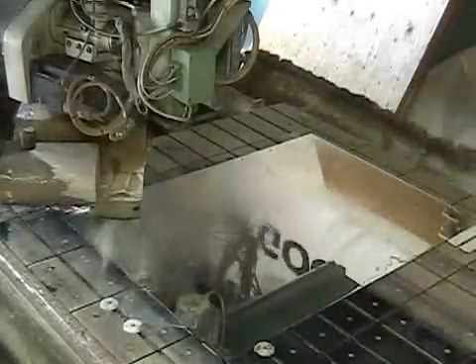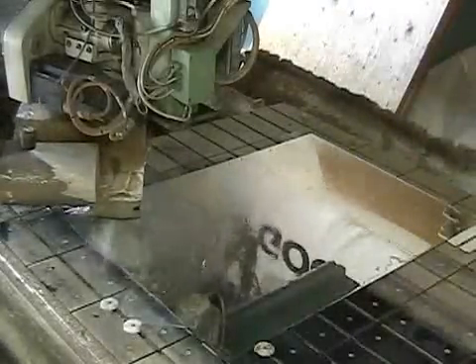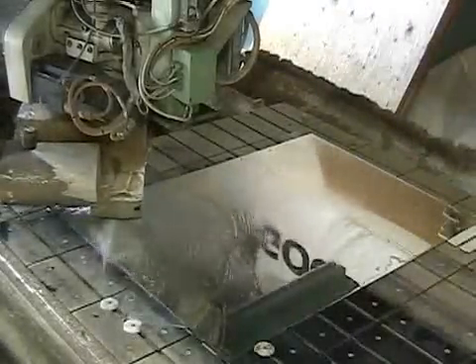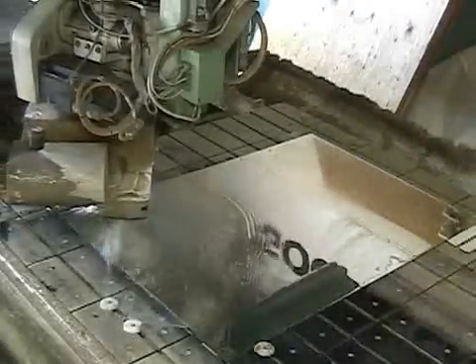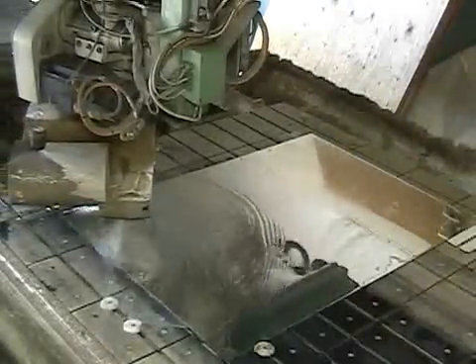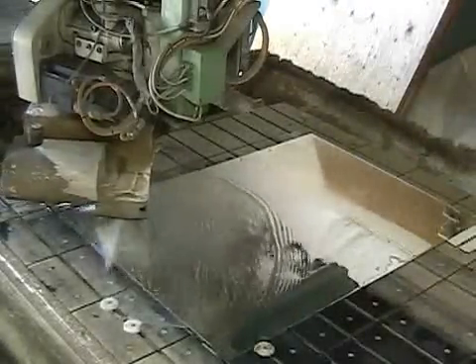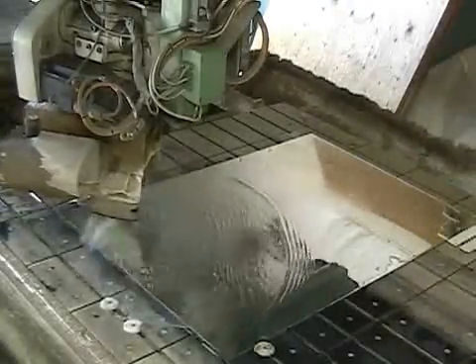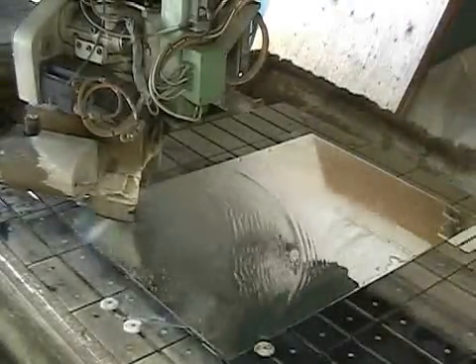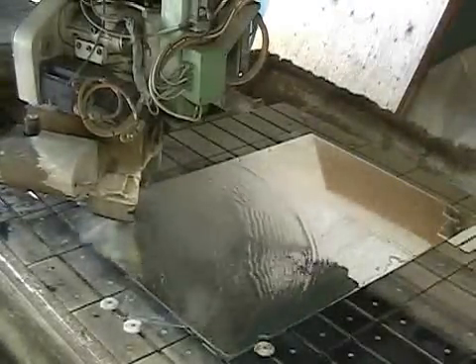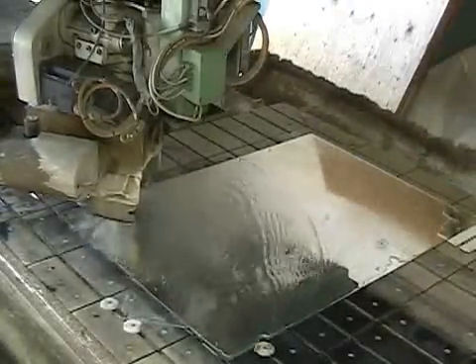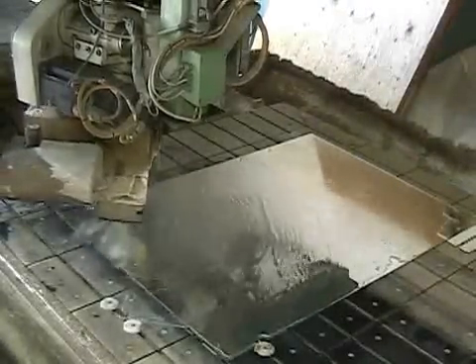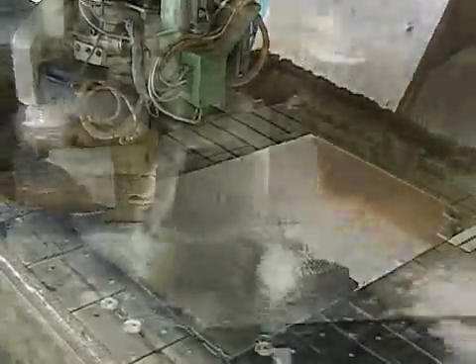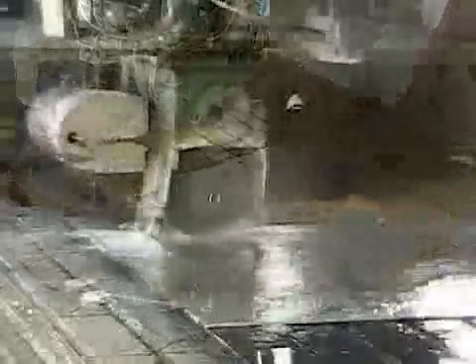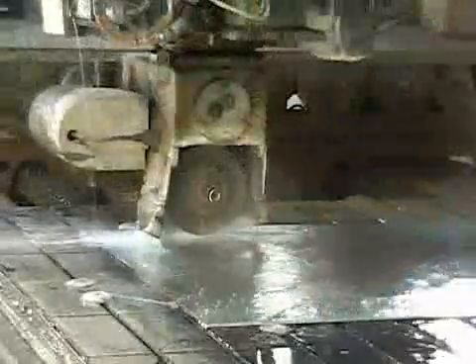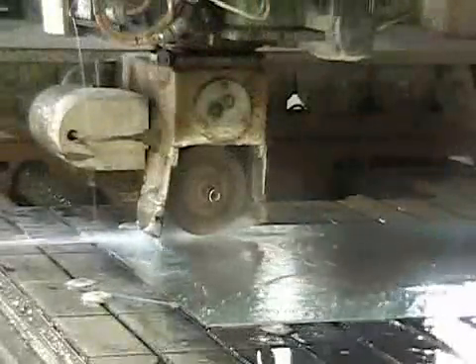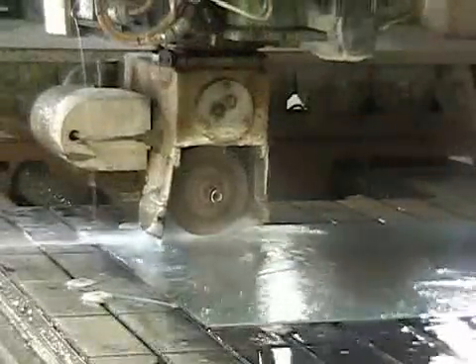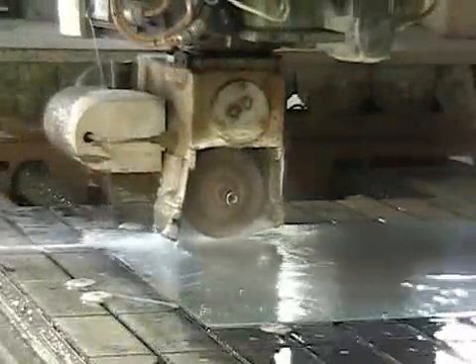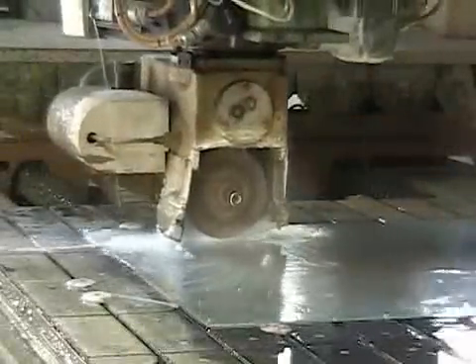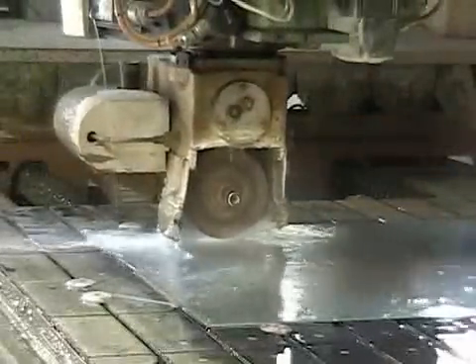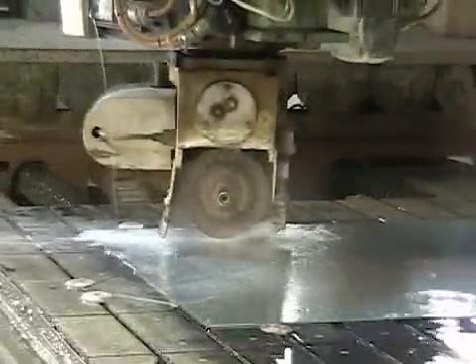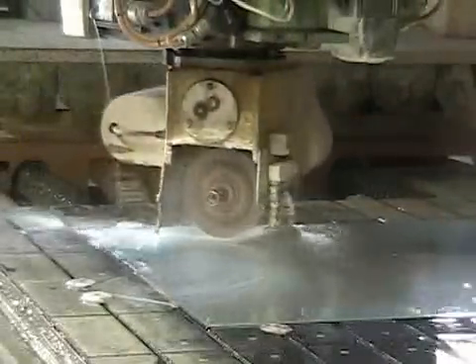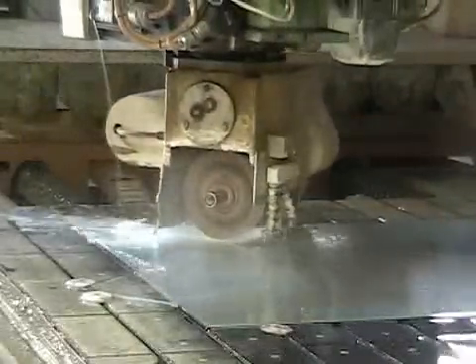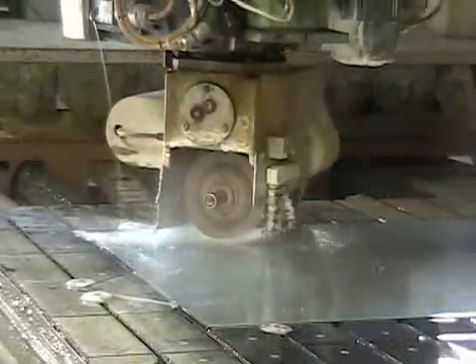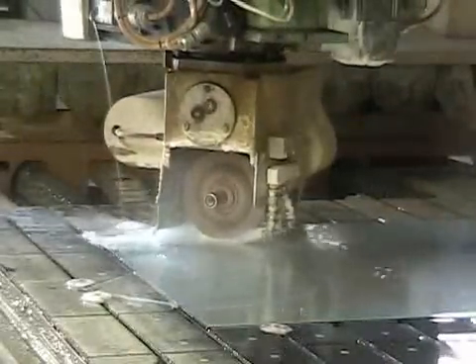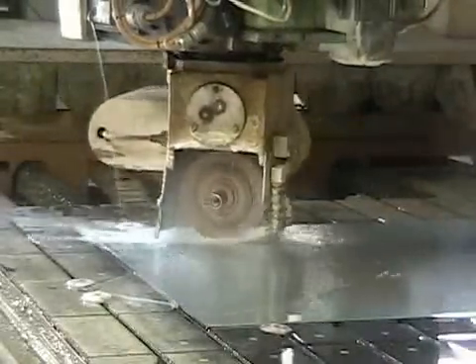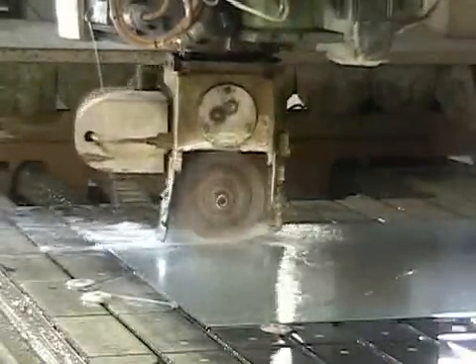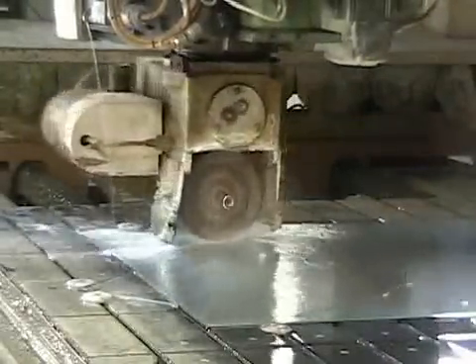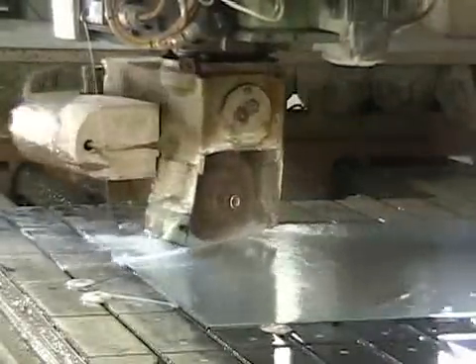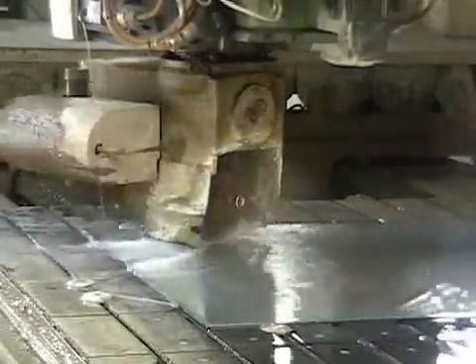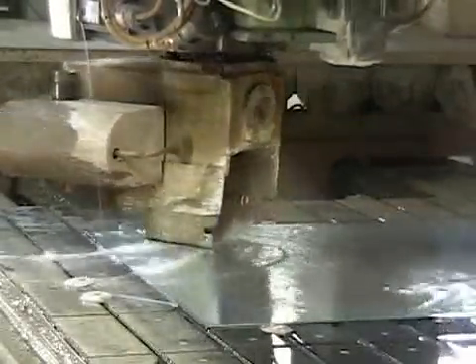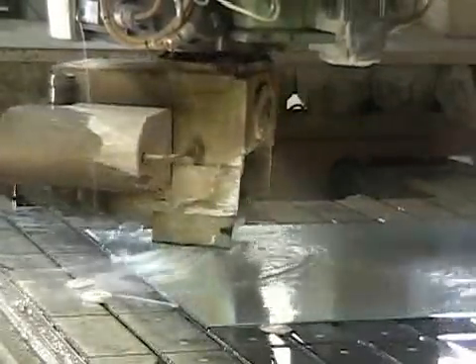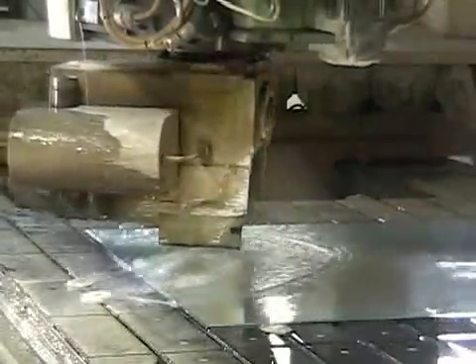Clearview's computer-controlled v-groove machine can engrave any line drawing into any thickness of glass or mirror, up to 6 feet by 8 feet in size.